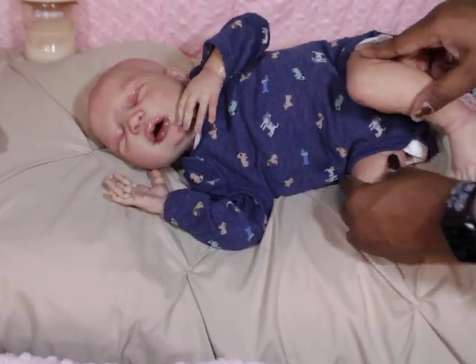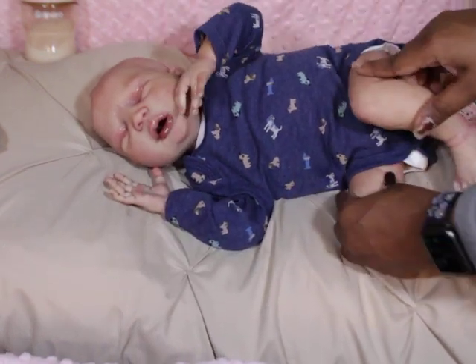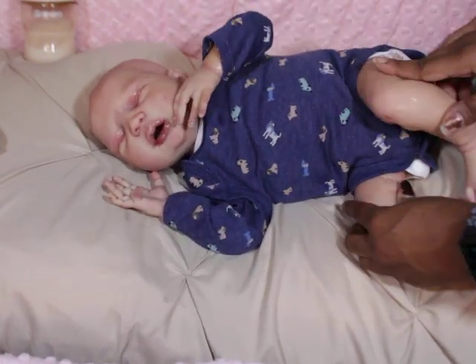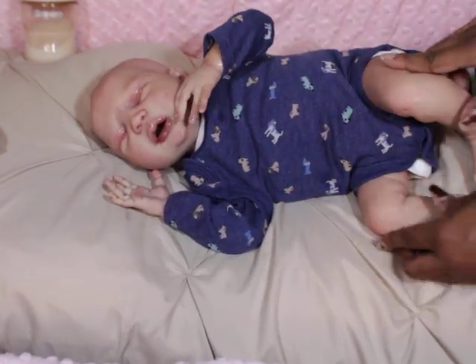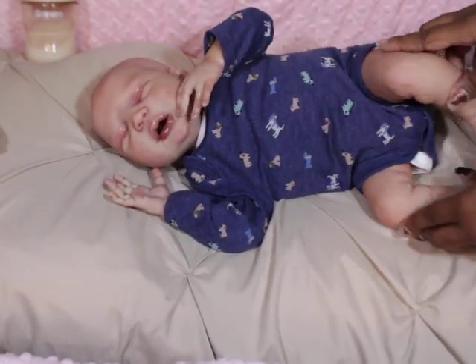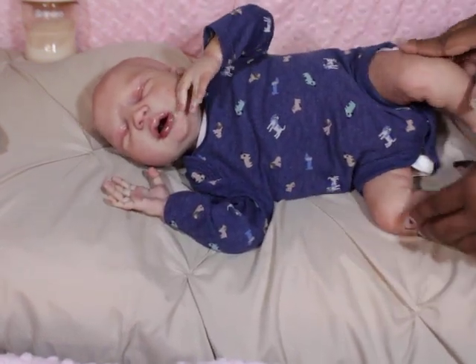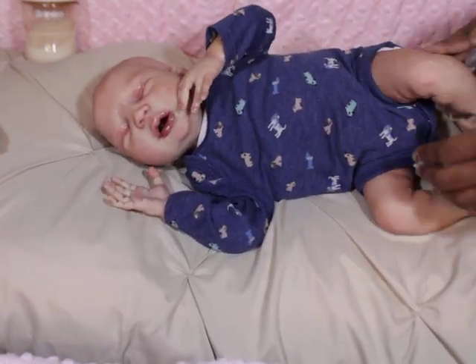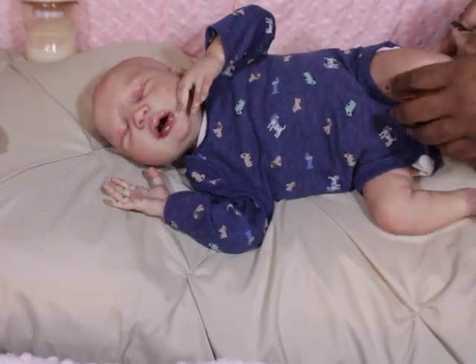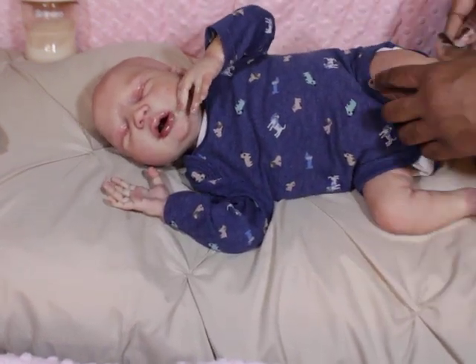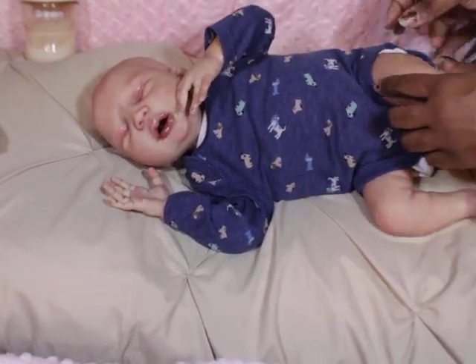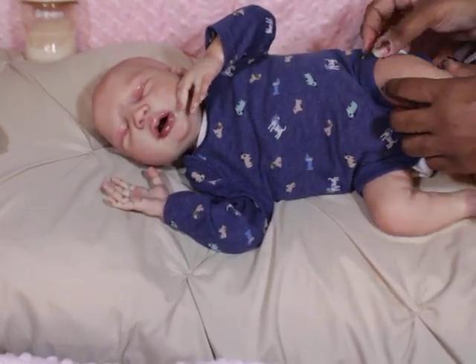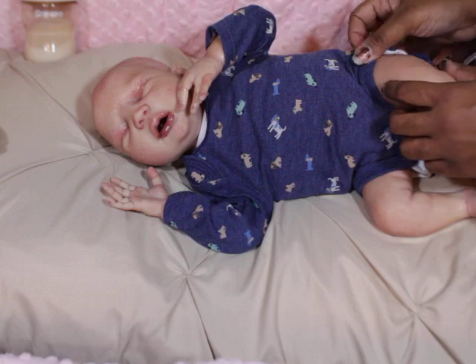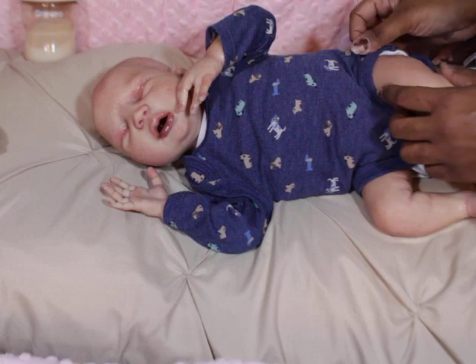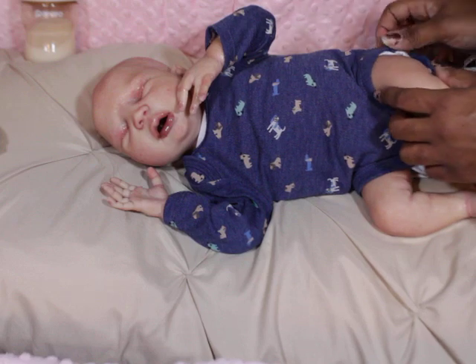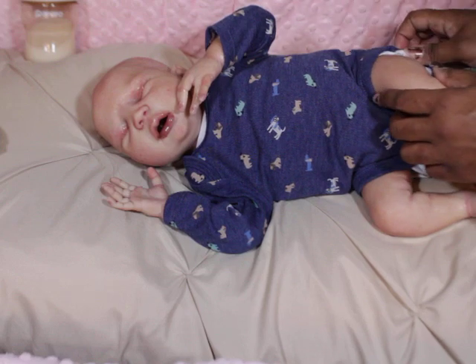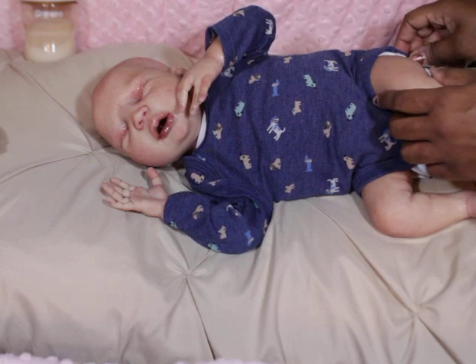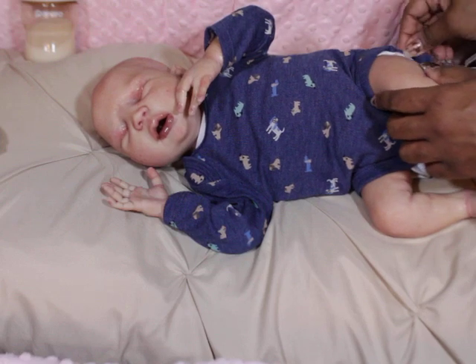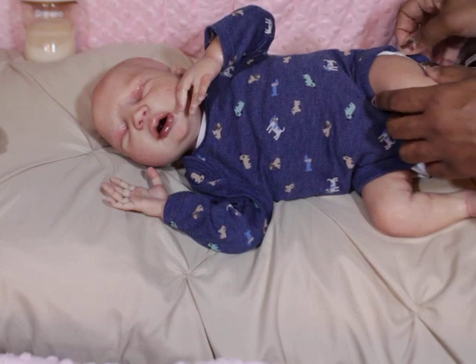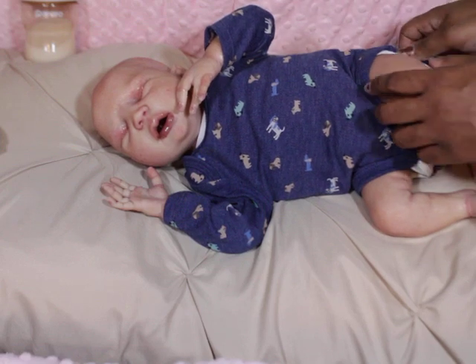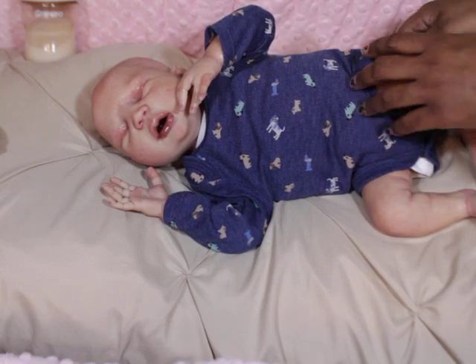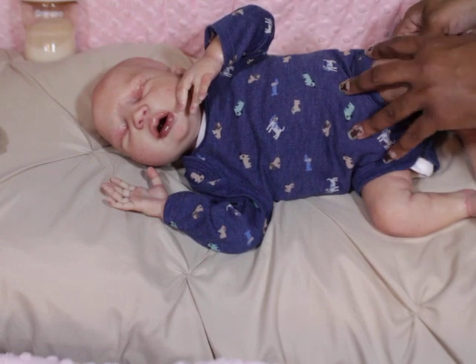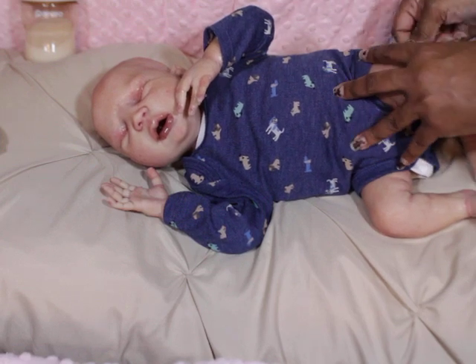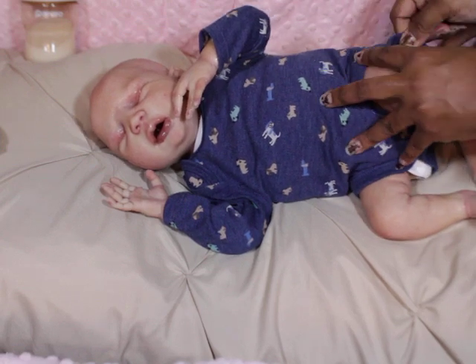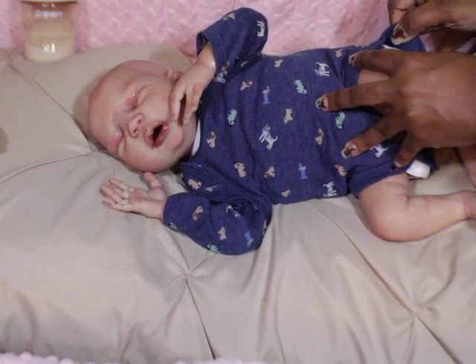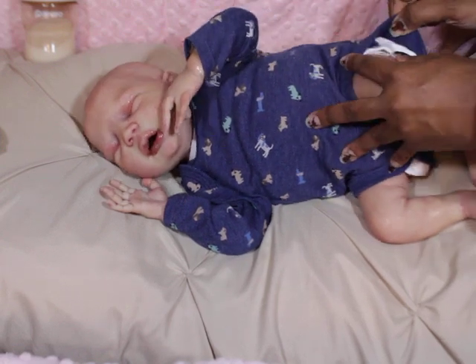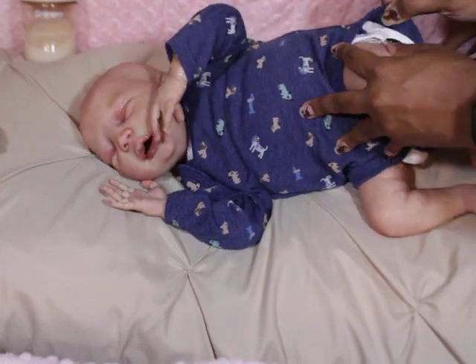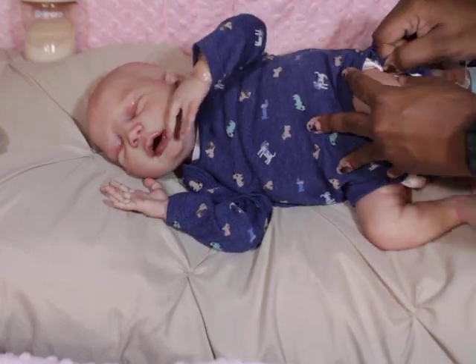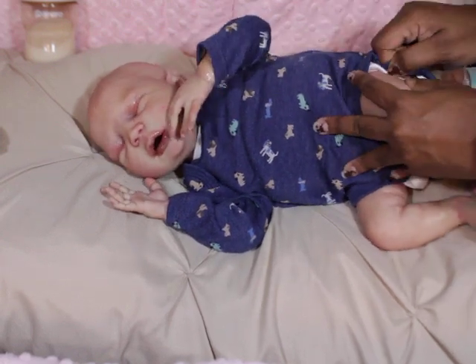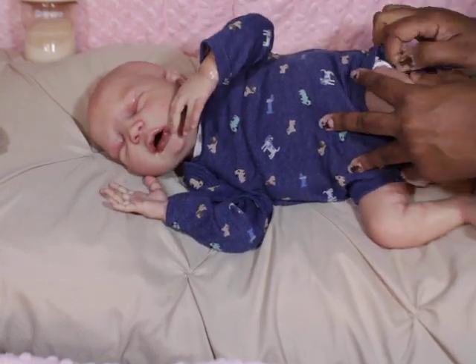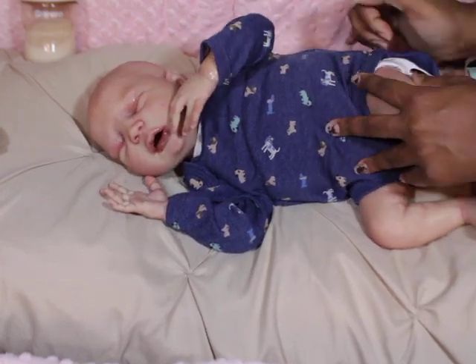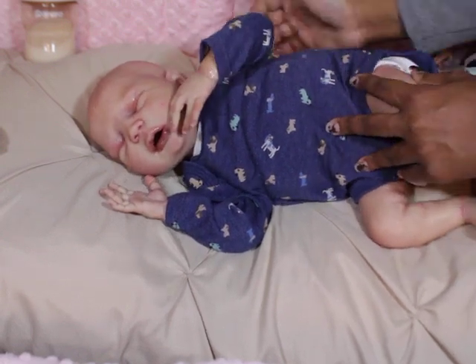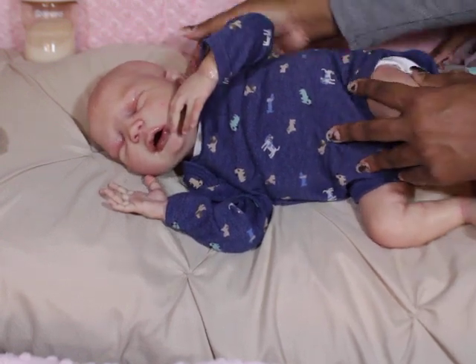I think he's going to be really cute when he gets his hair. That's what I think — that's what's really going to make it.